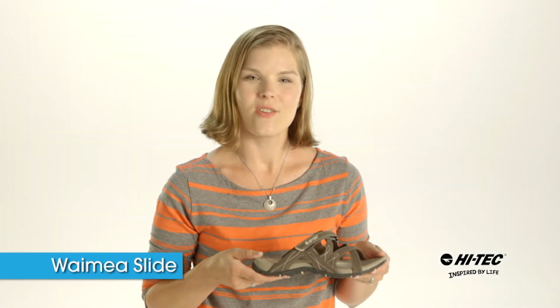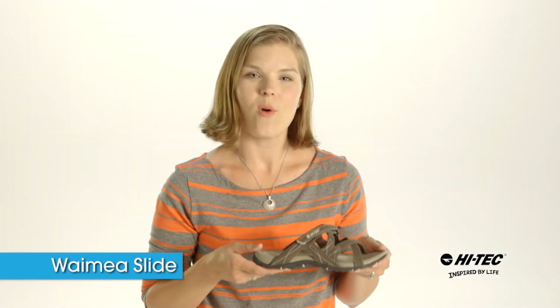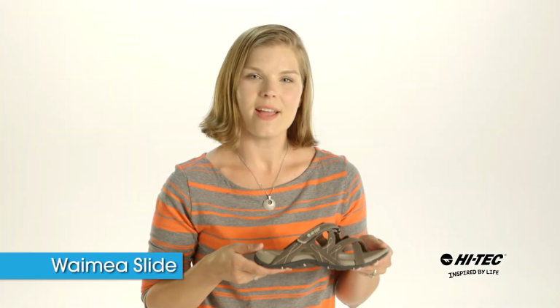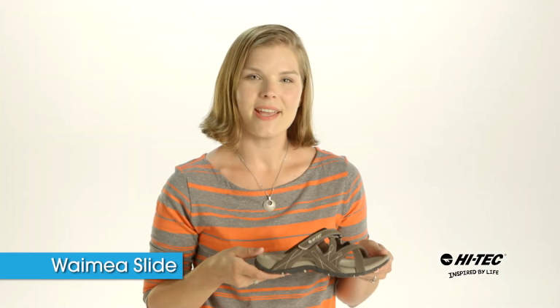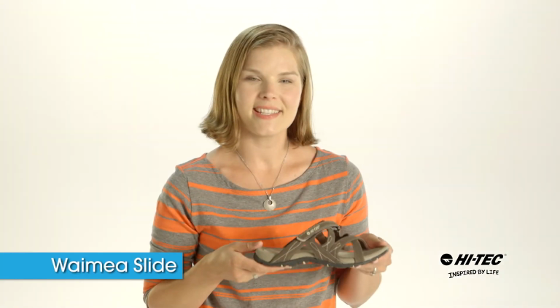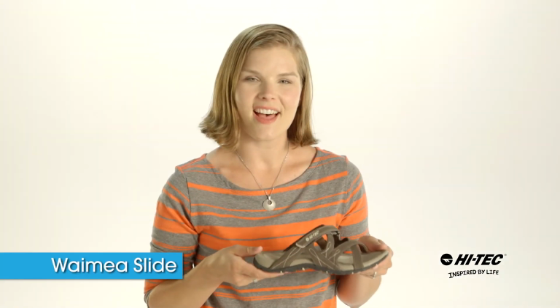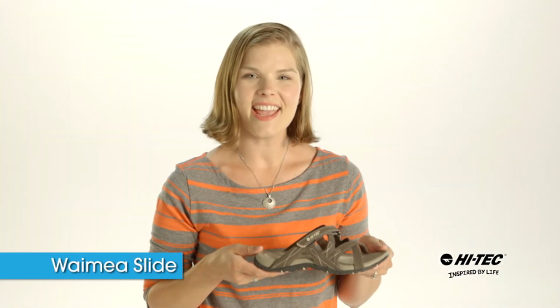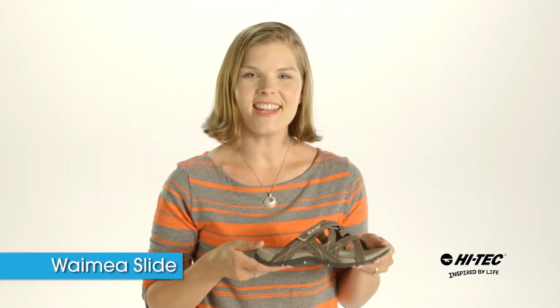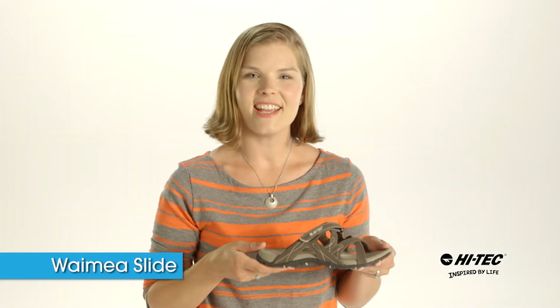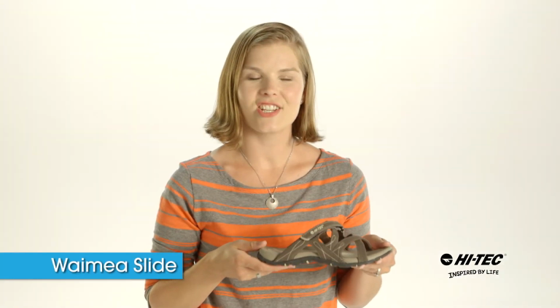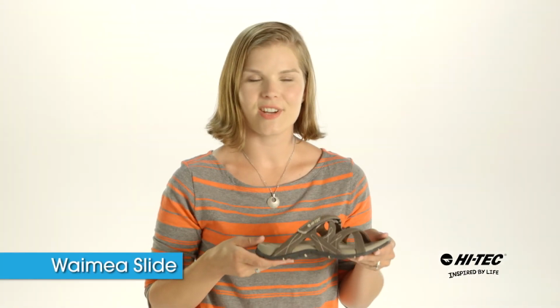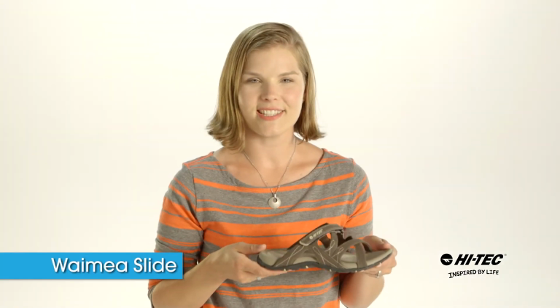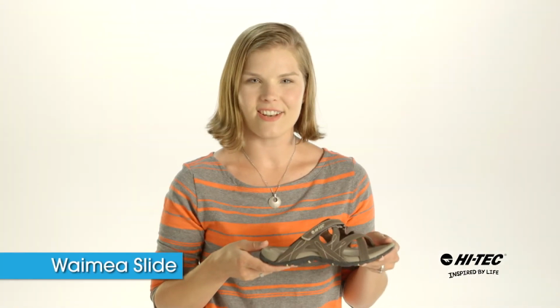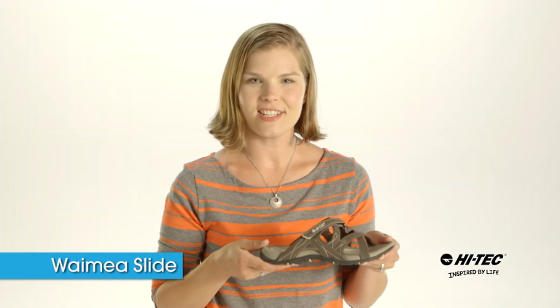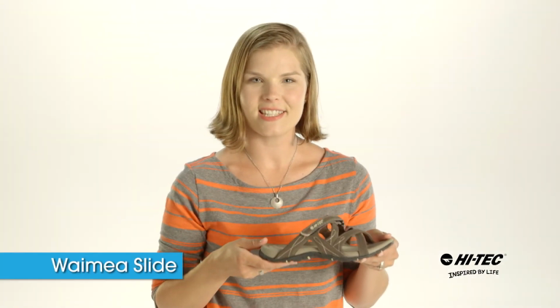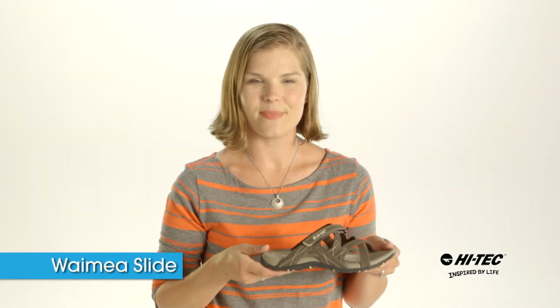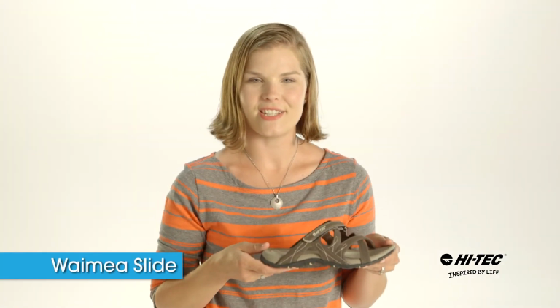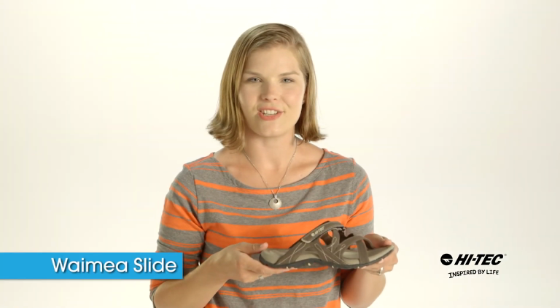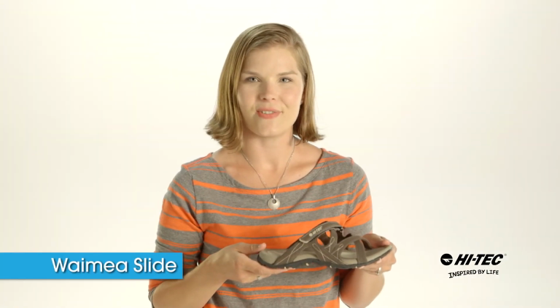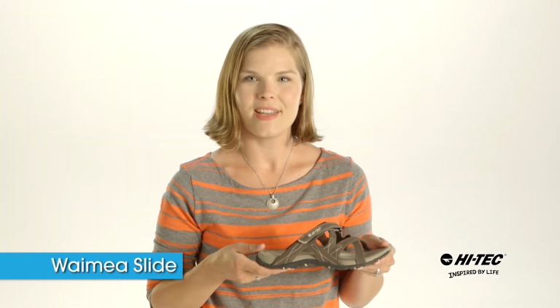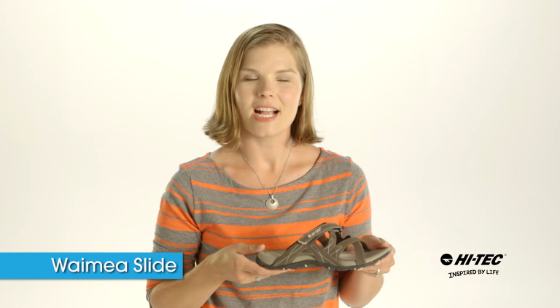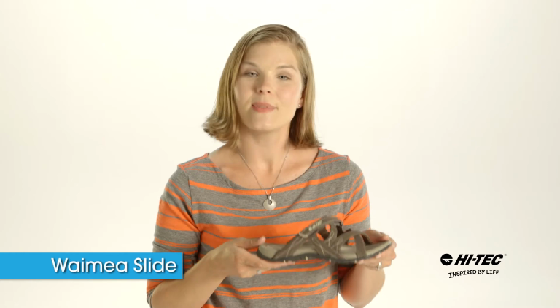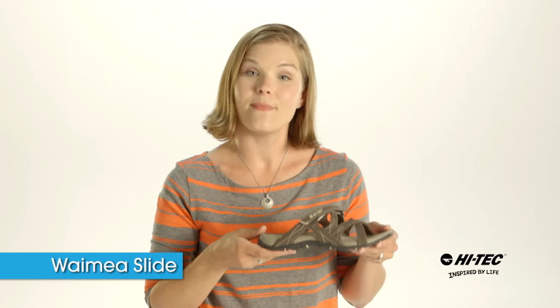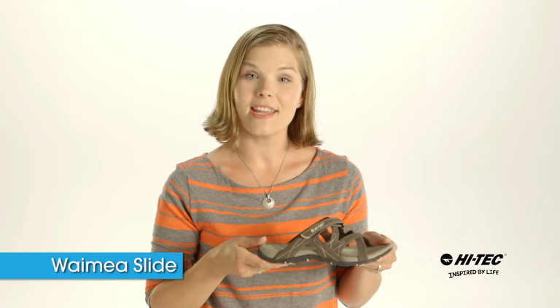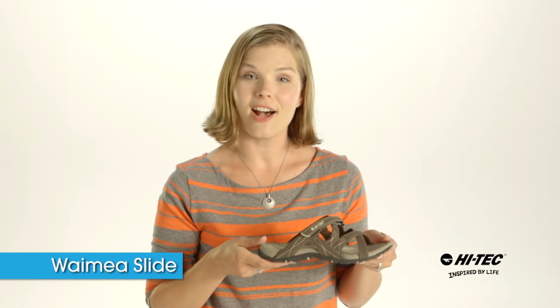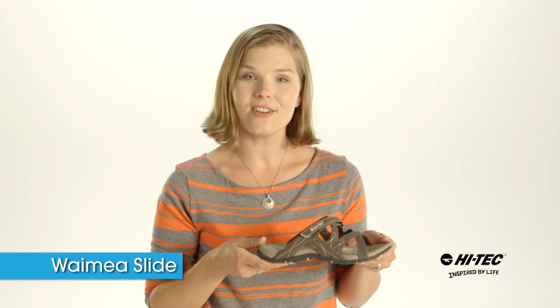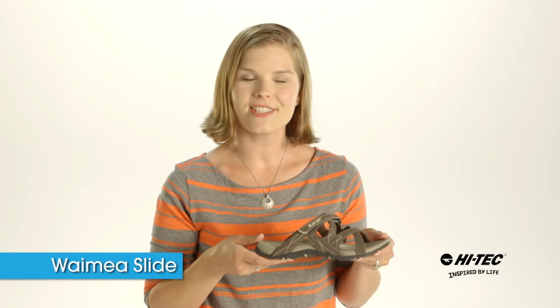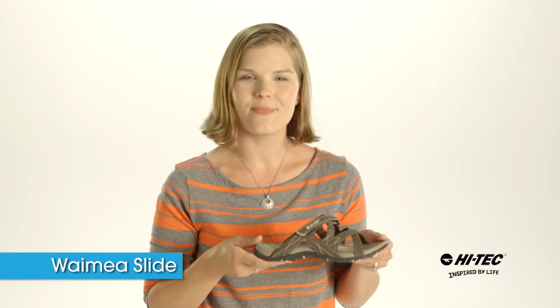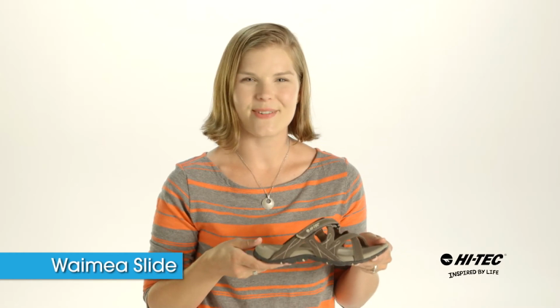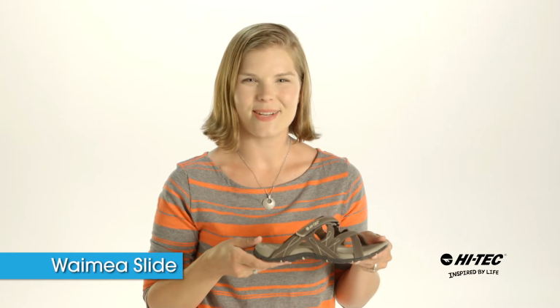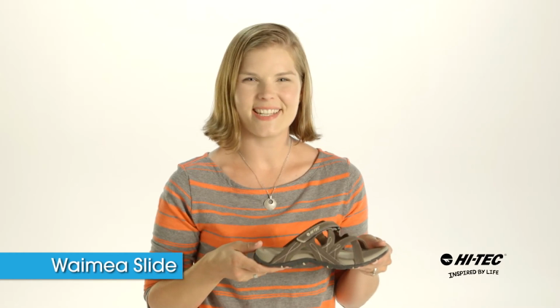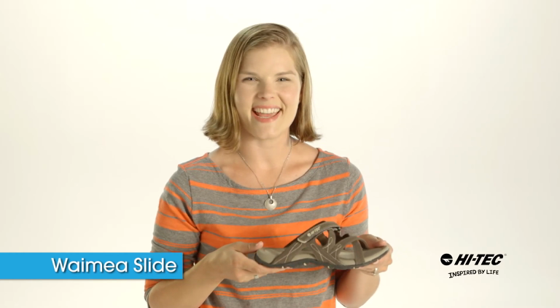The Waimea Slide is a great sandal to slip into. It comes in many colors, so pick one up today.